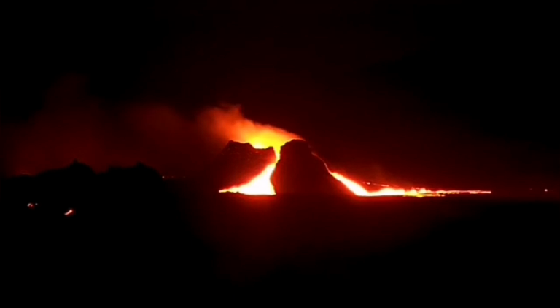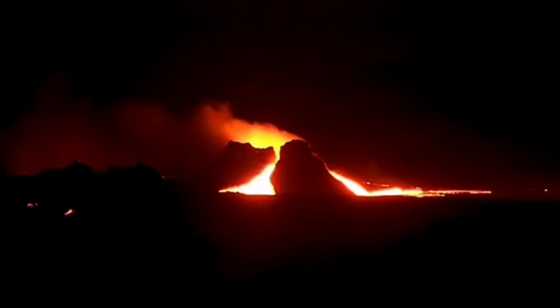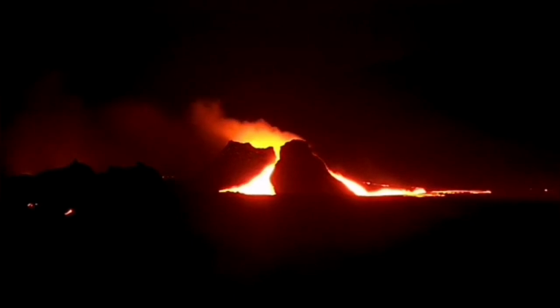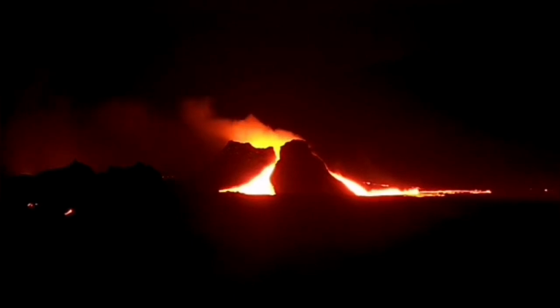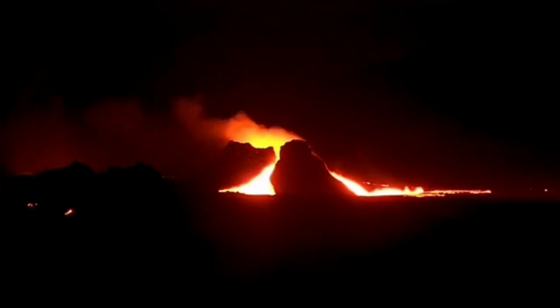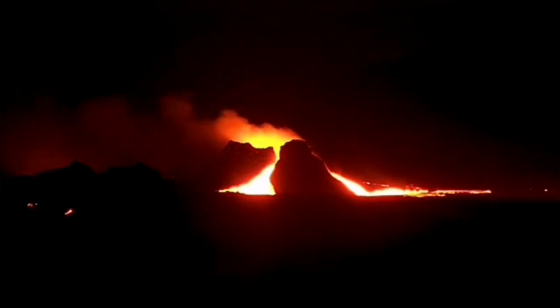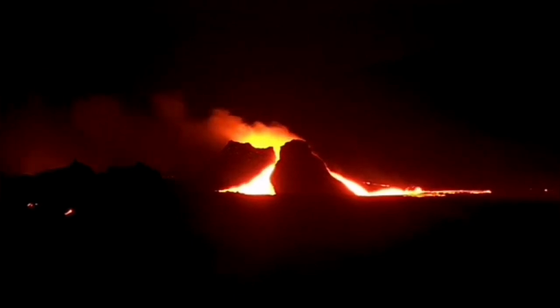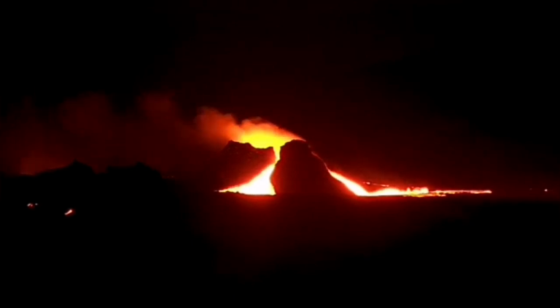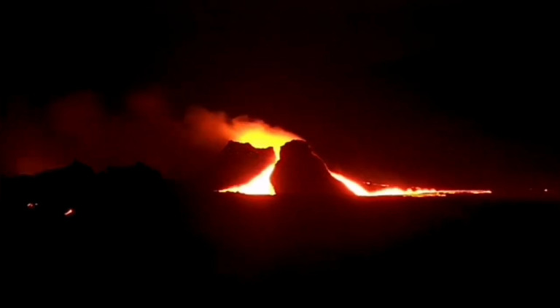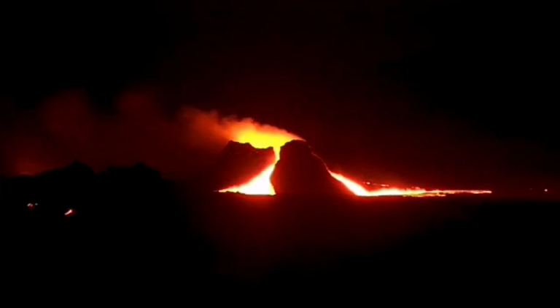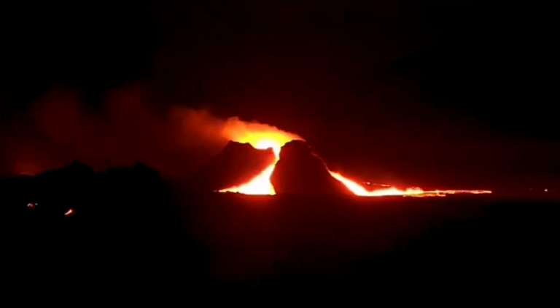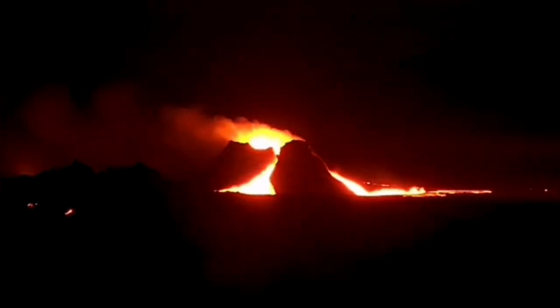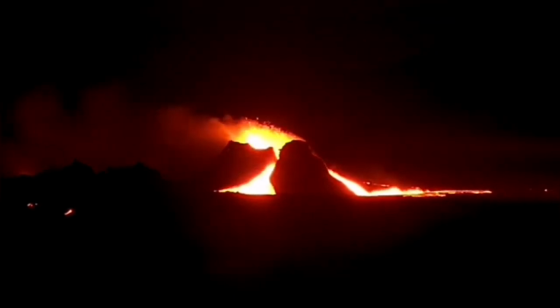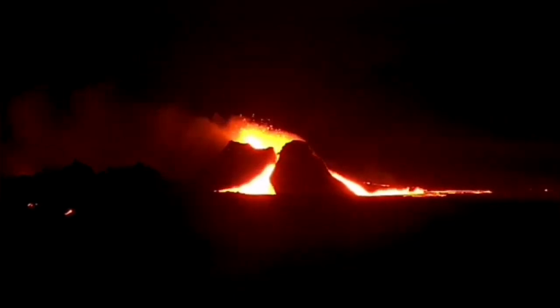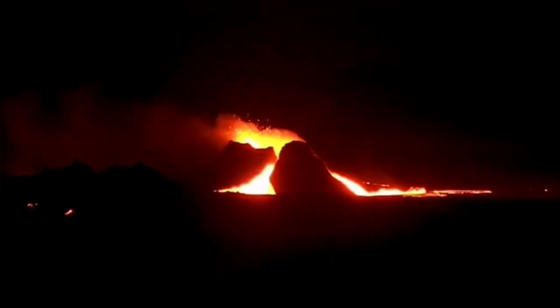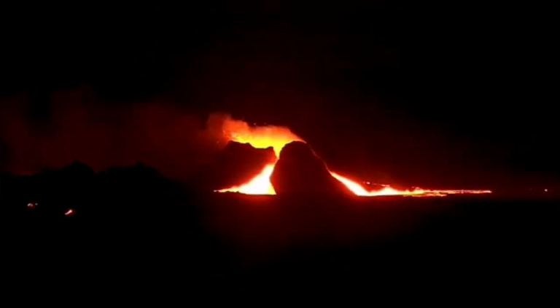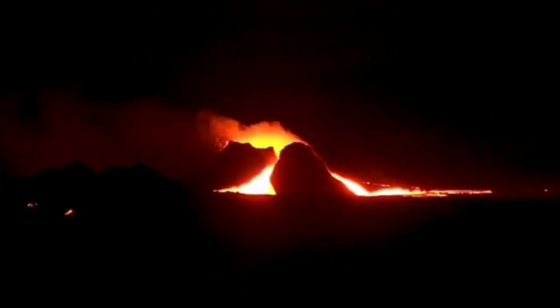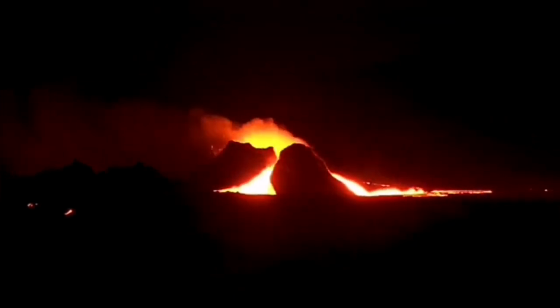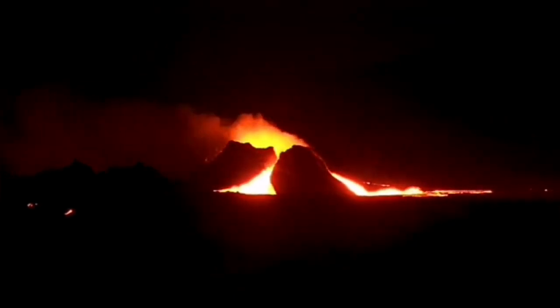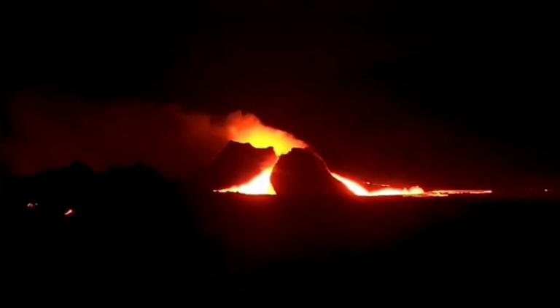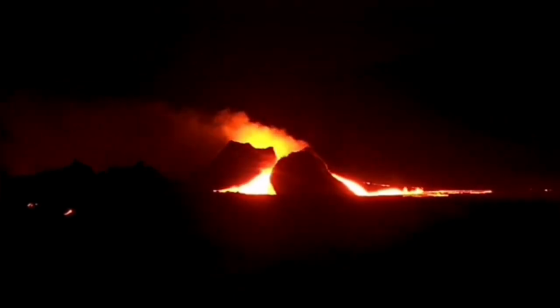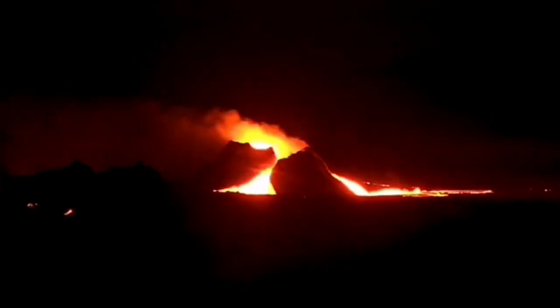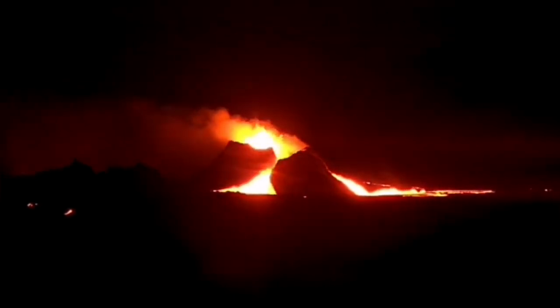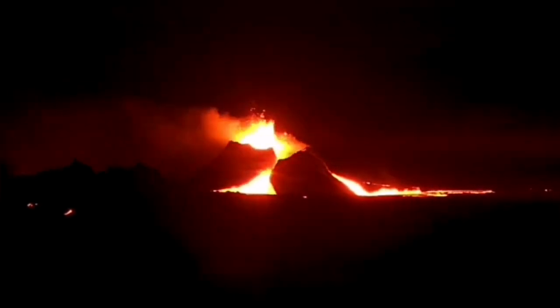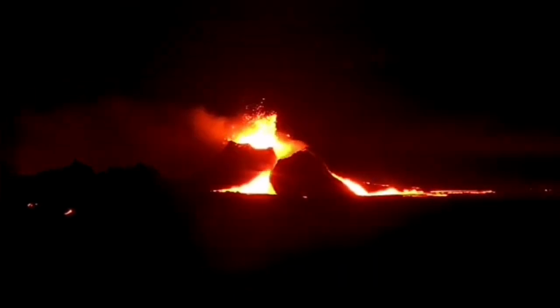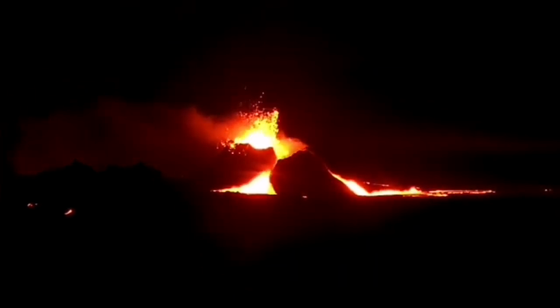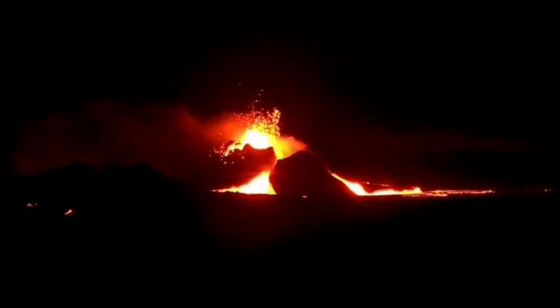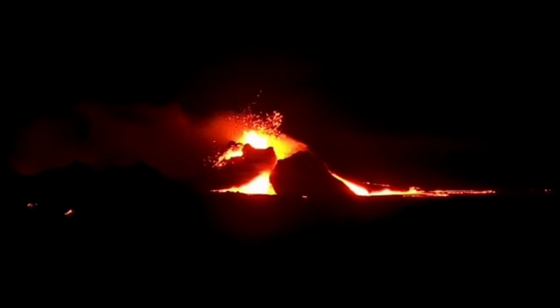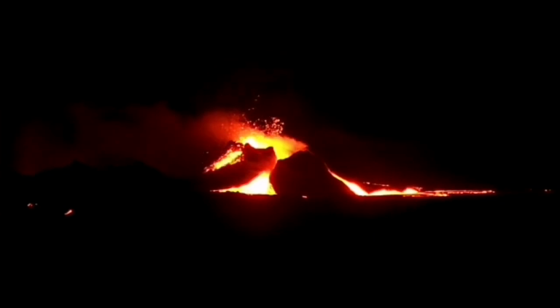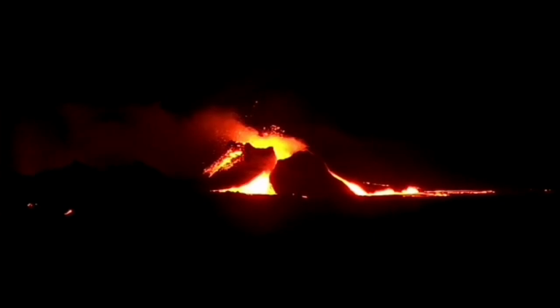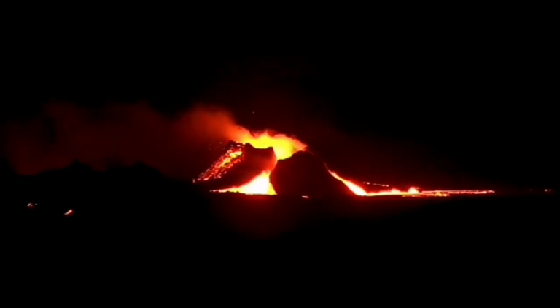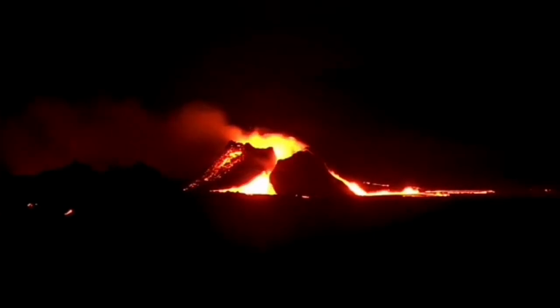You will see it now, just in a few seconds as we are waiting. Yeah, that's the moment it happened. Then, a huge eruption.